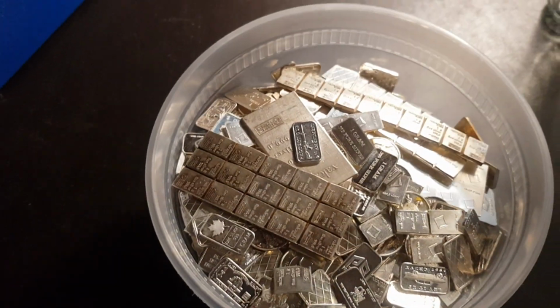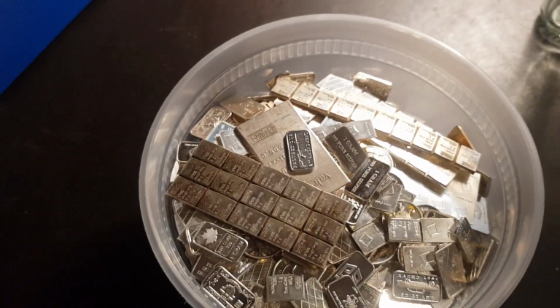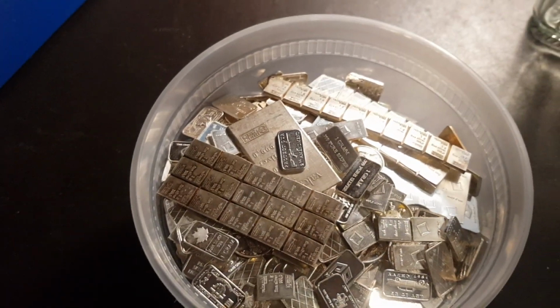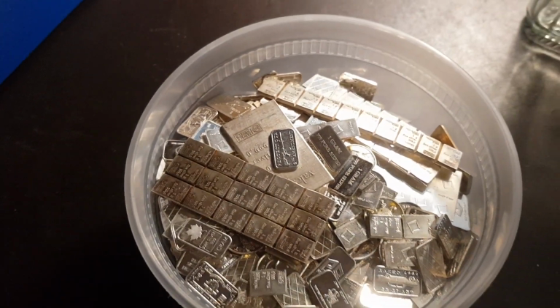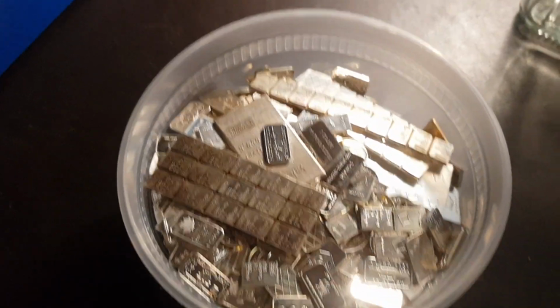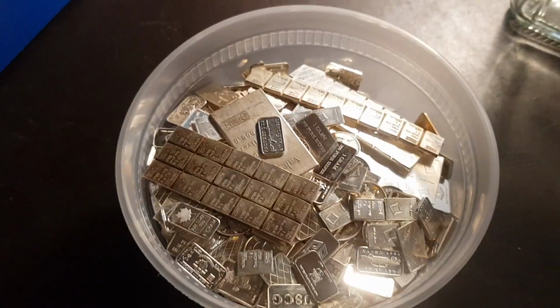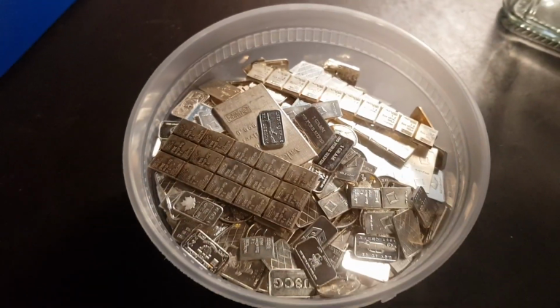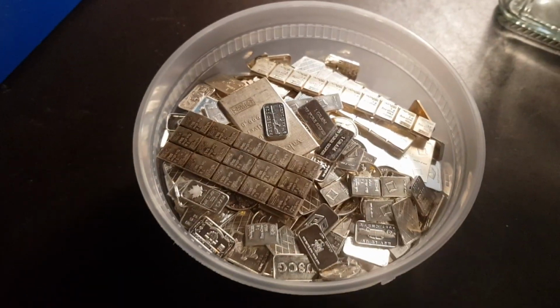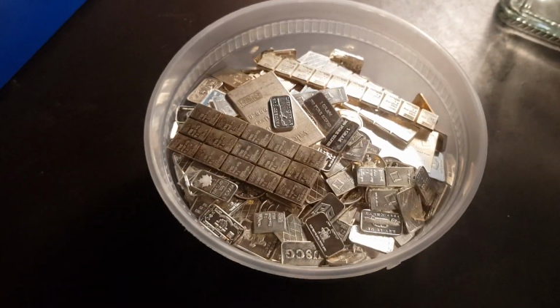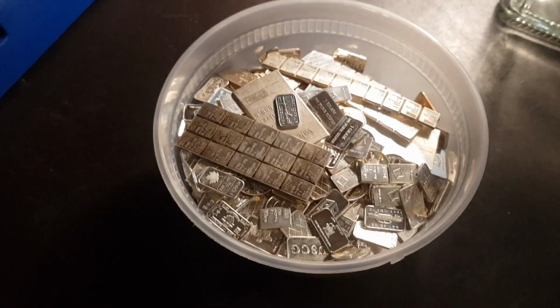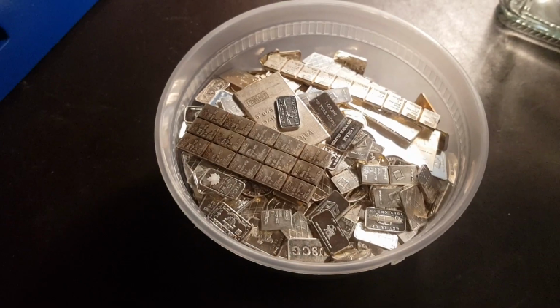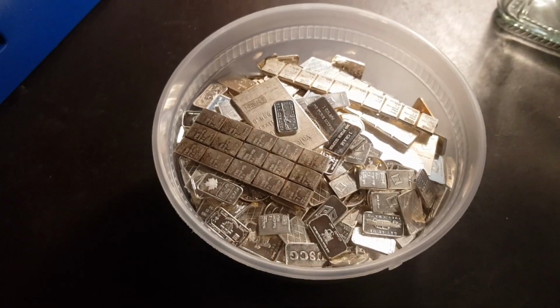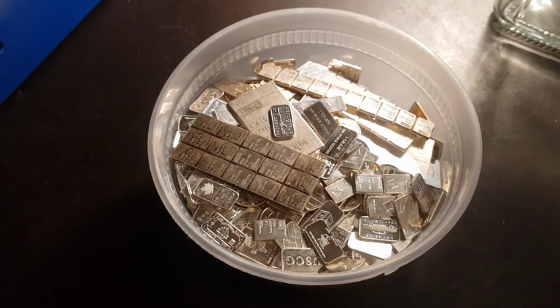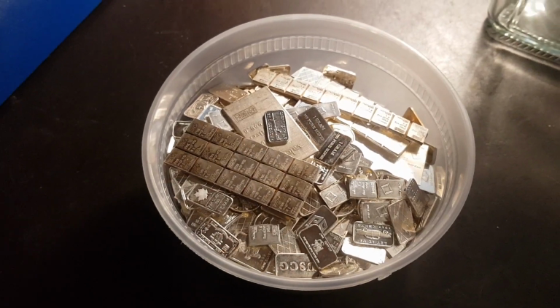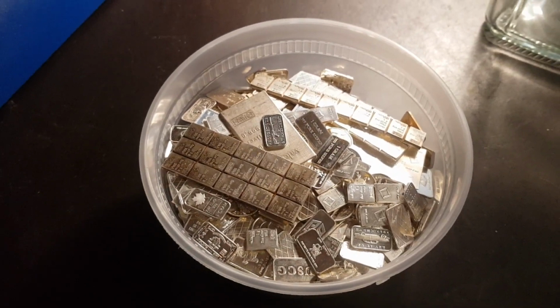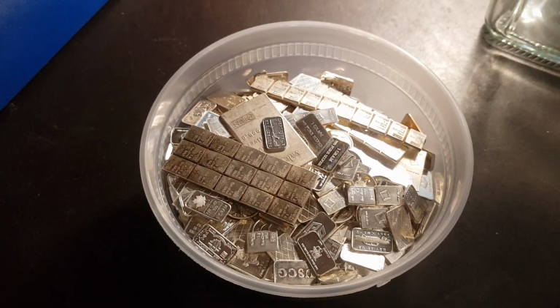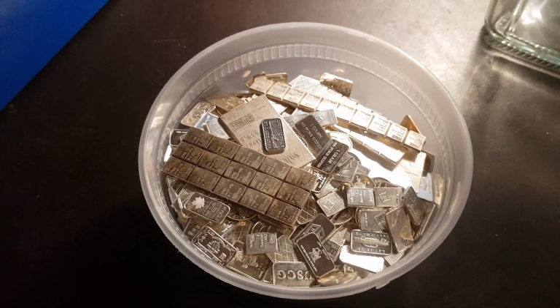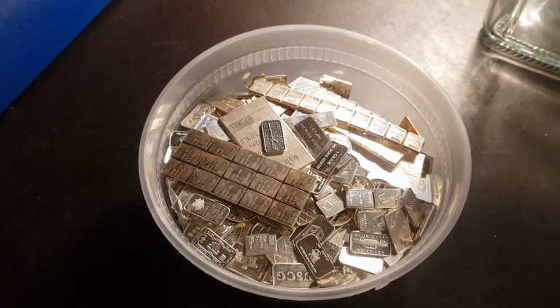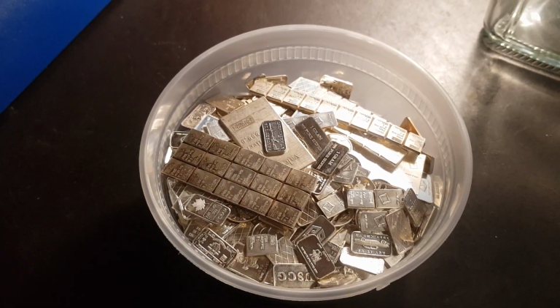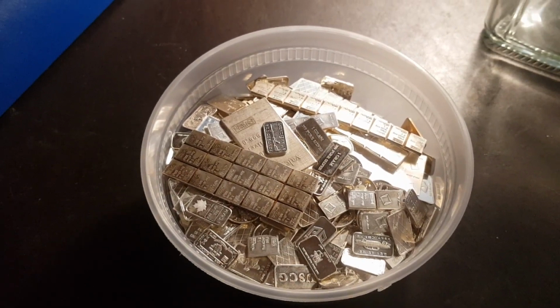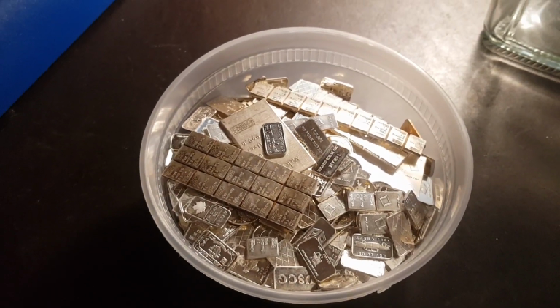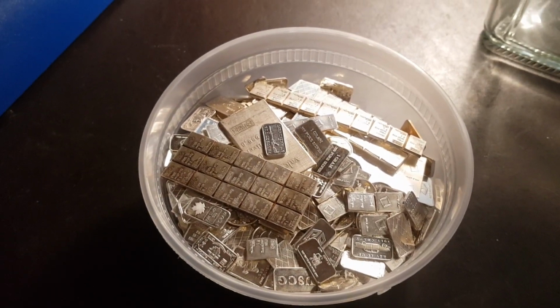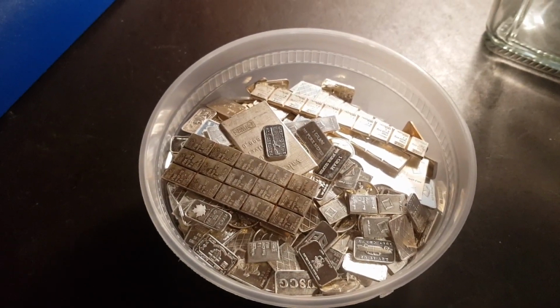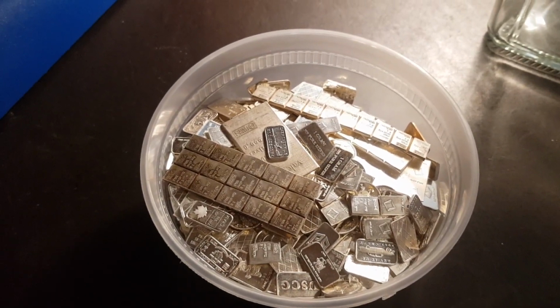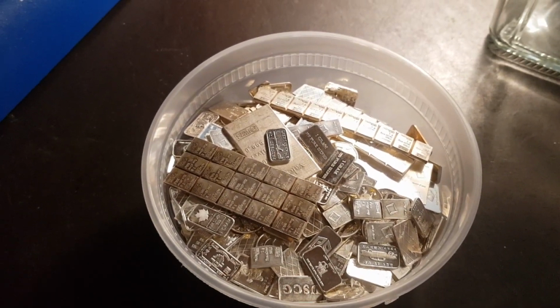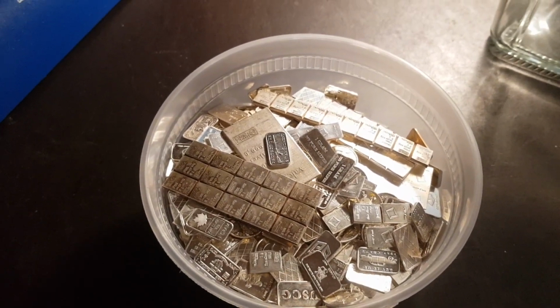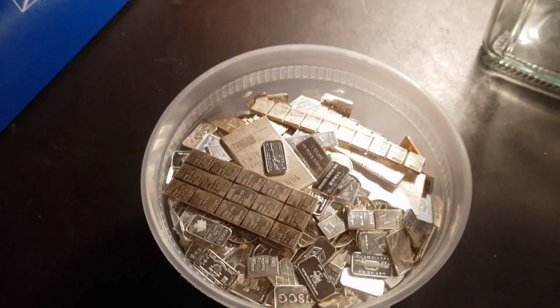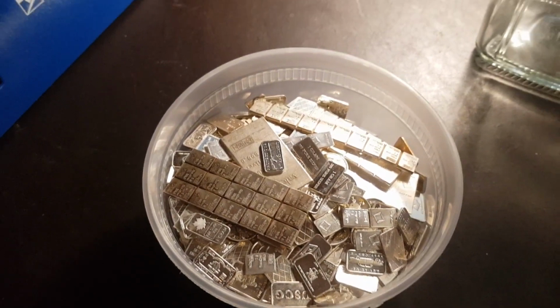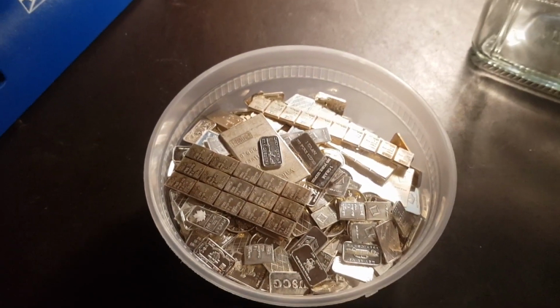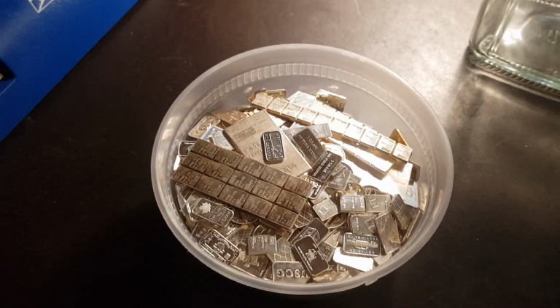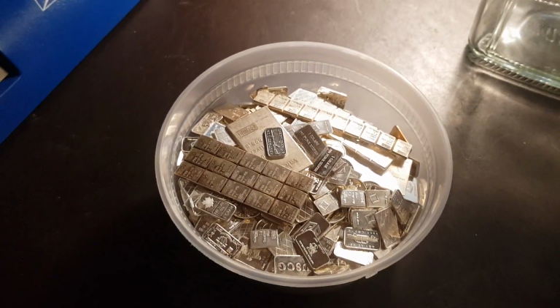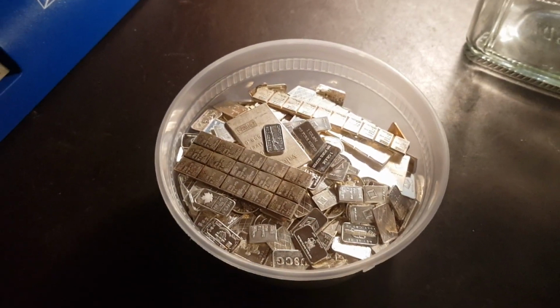You know what, hold tight — I will be right back. Let me see if I can find some more of my stack.